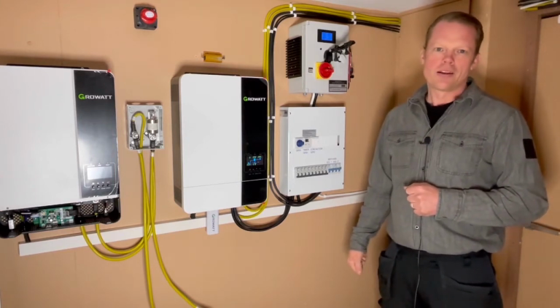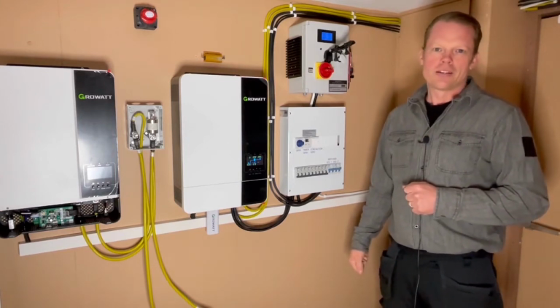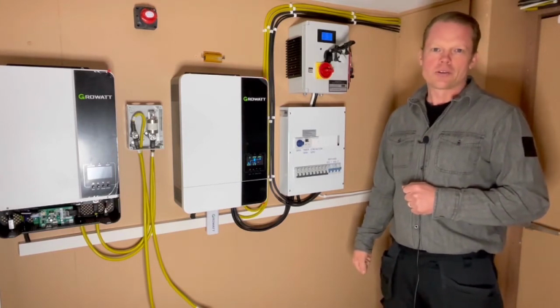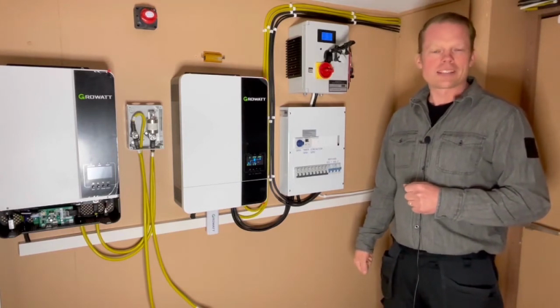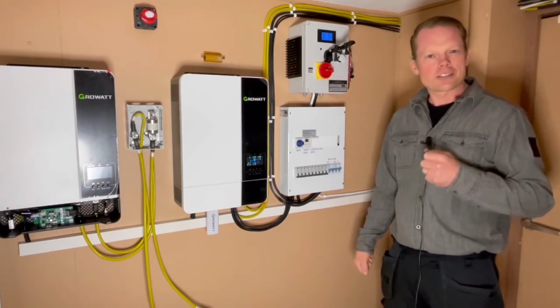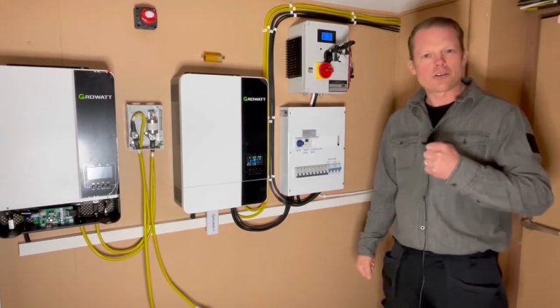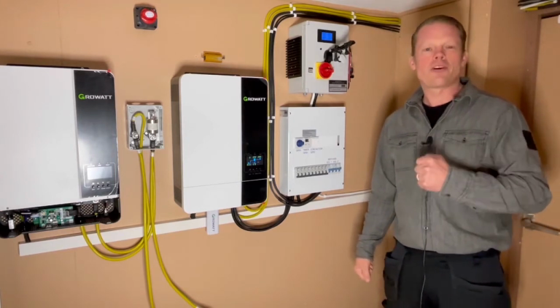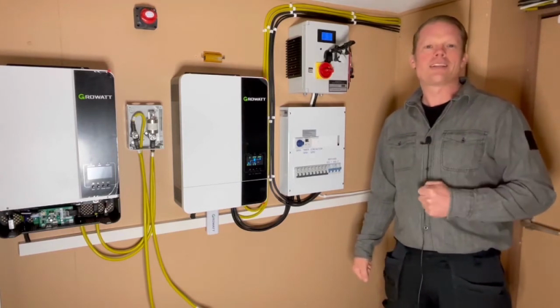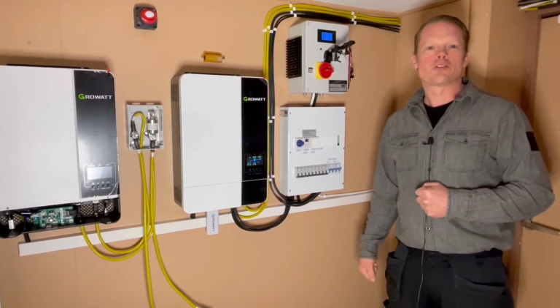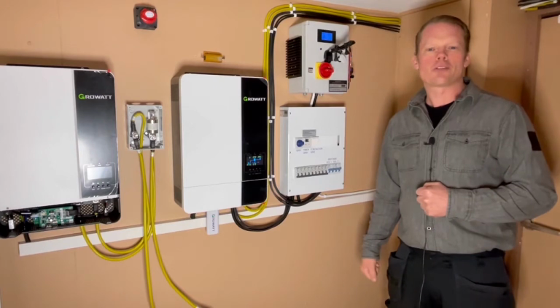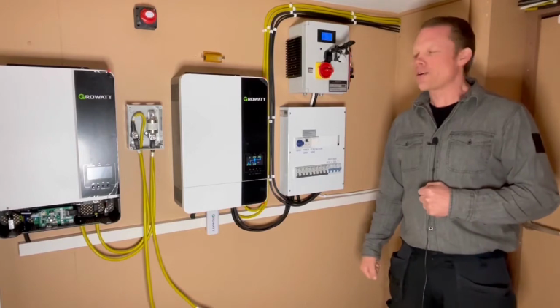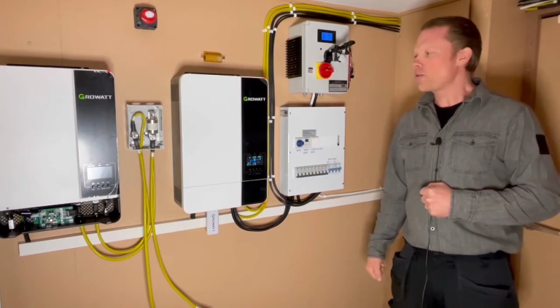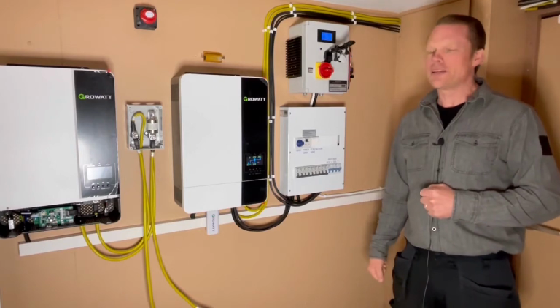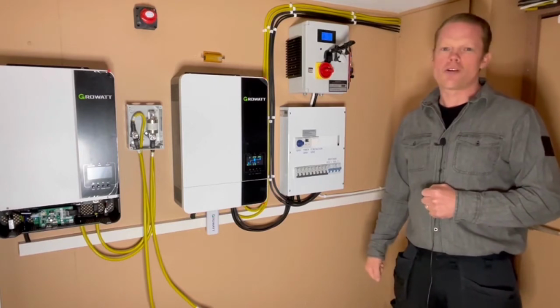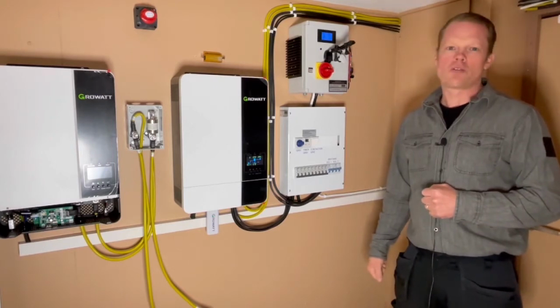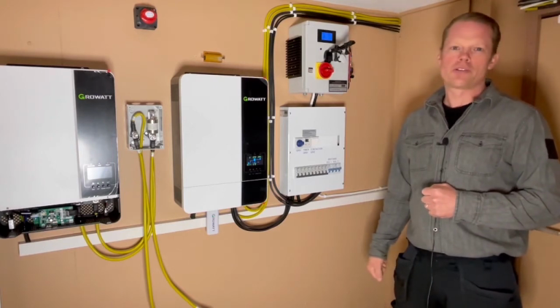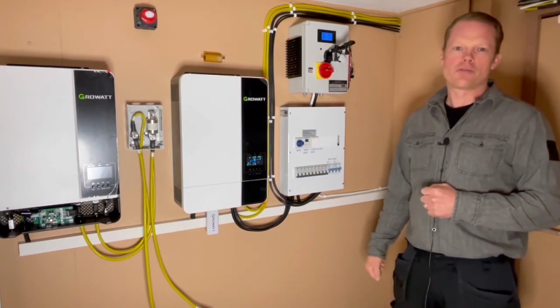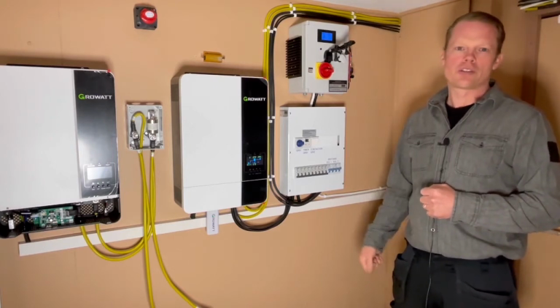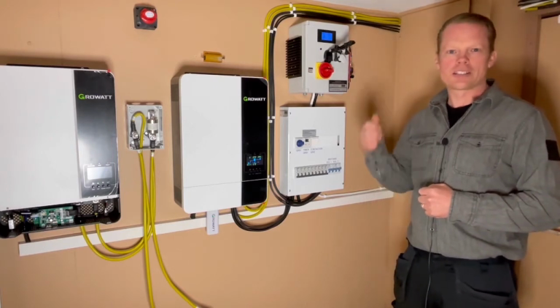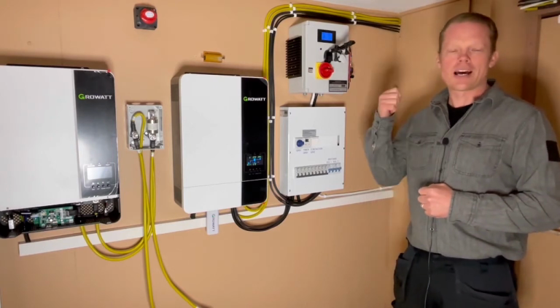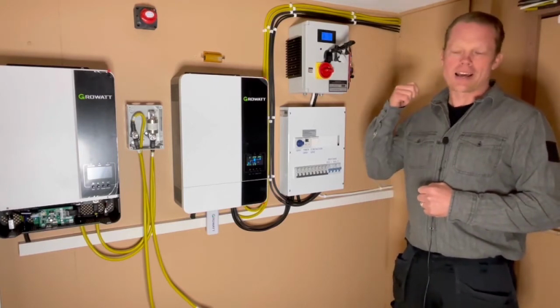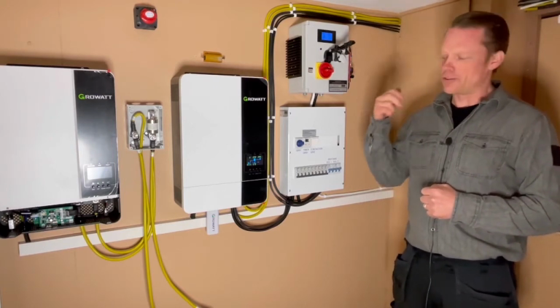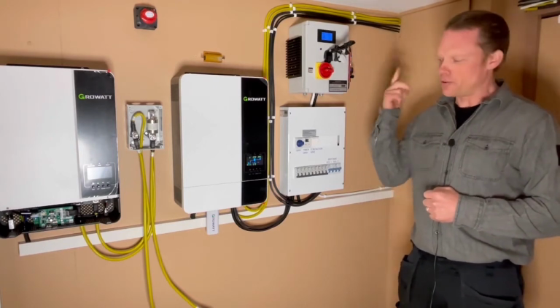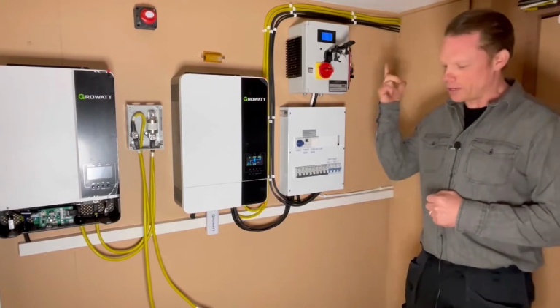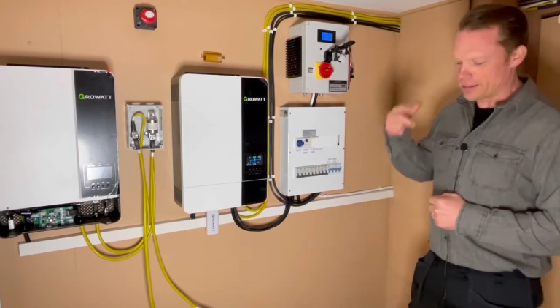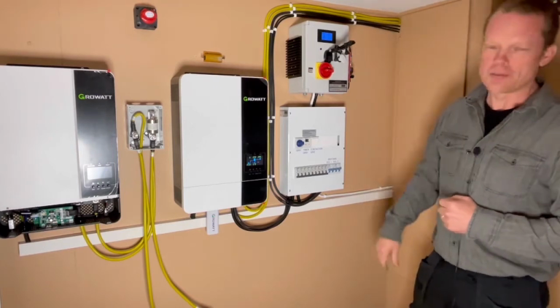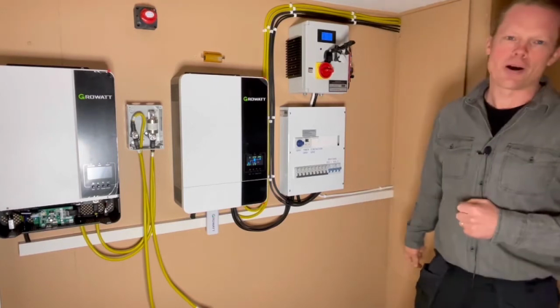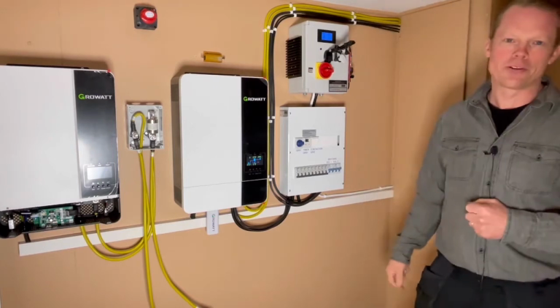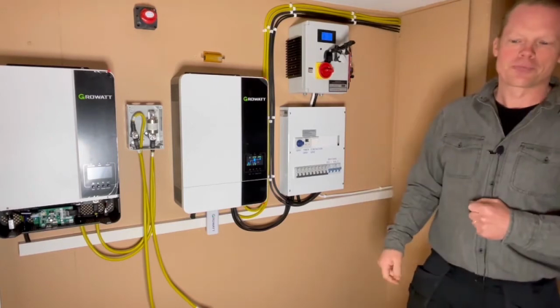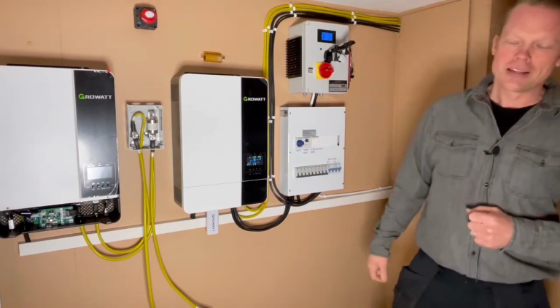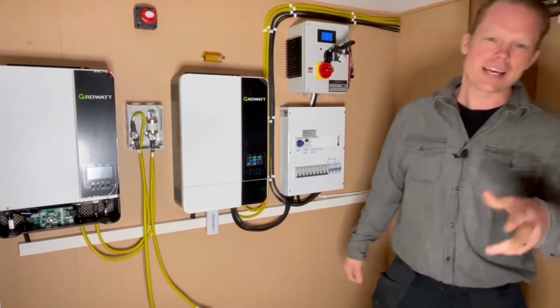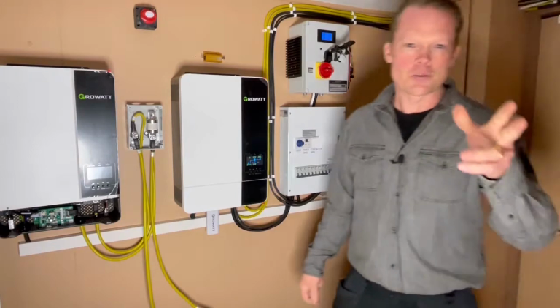It's a good feeling to charge the car with your own produced sun and wind power. Stay tuned!